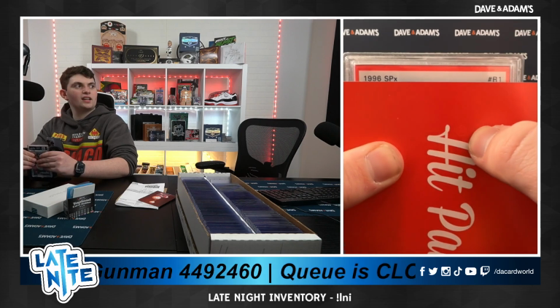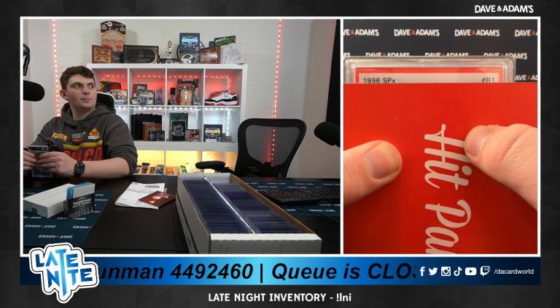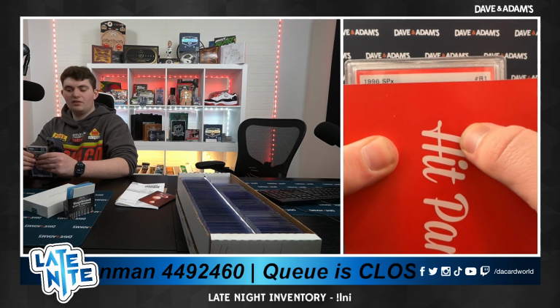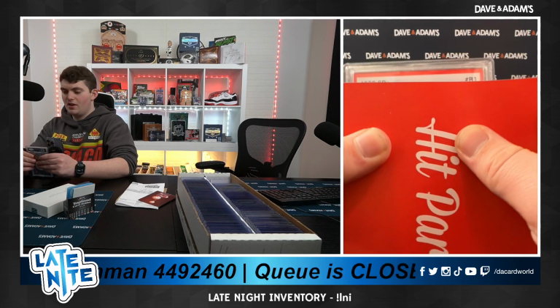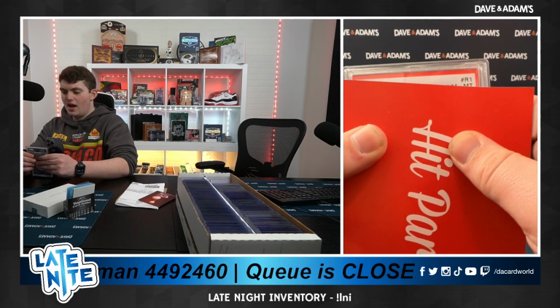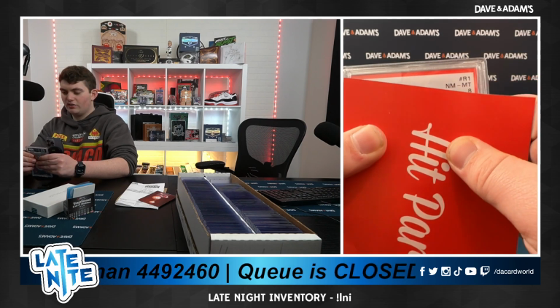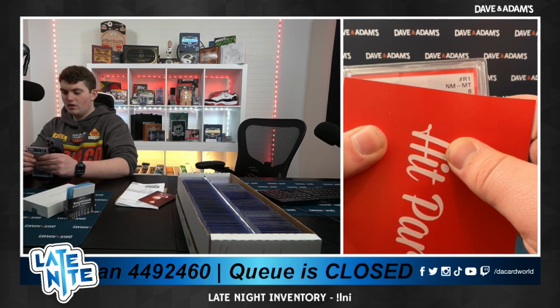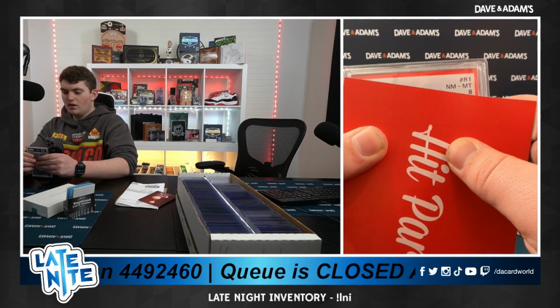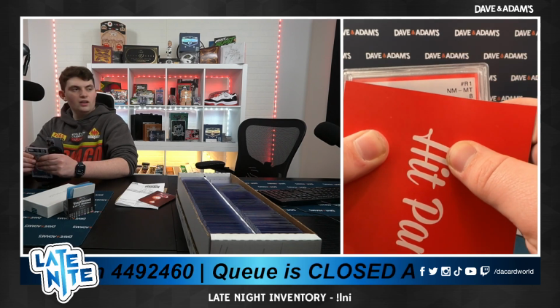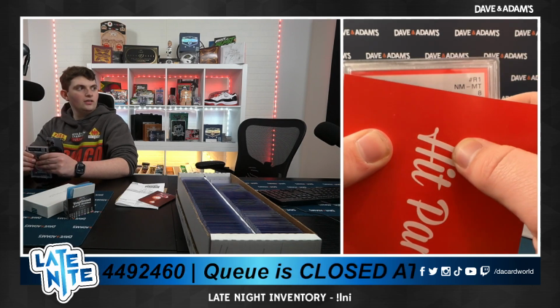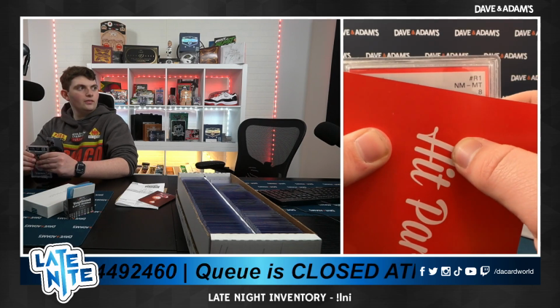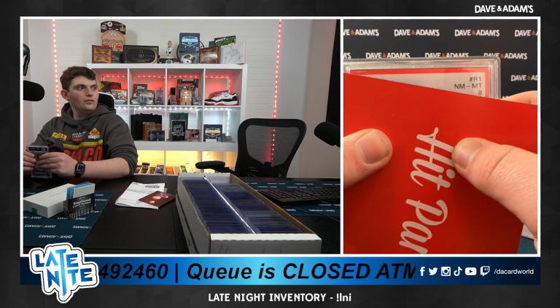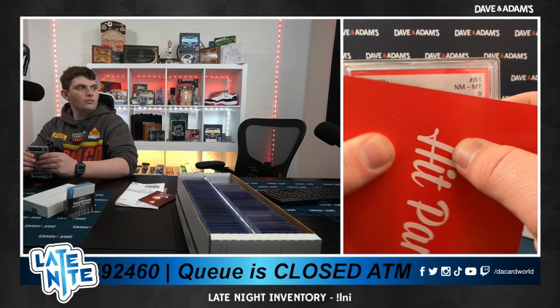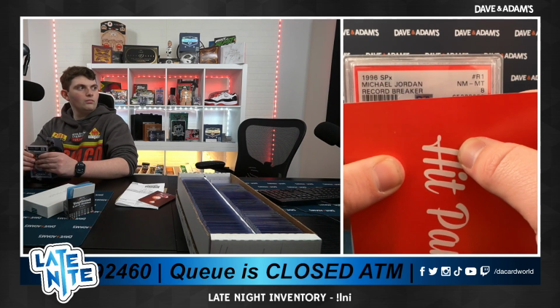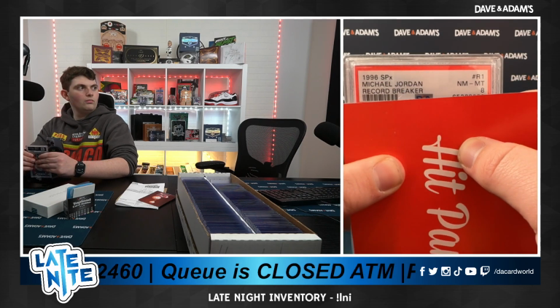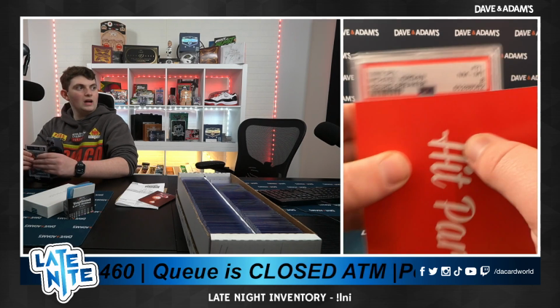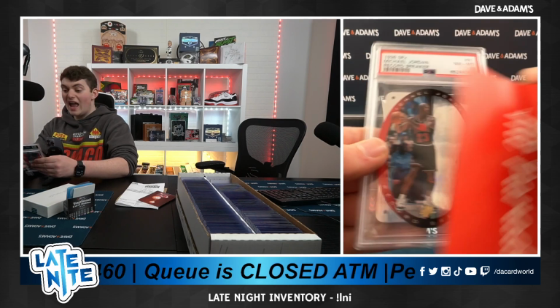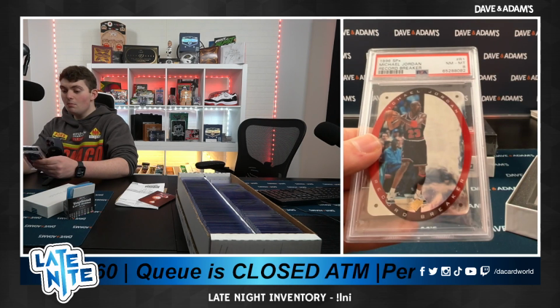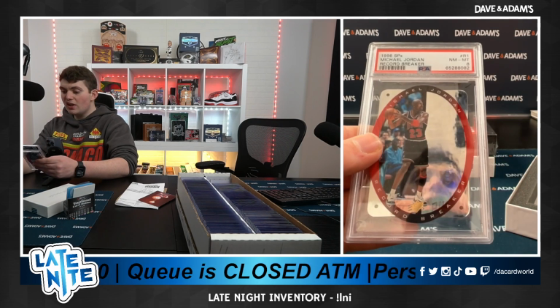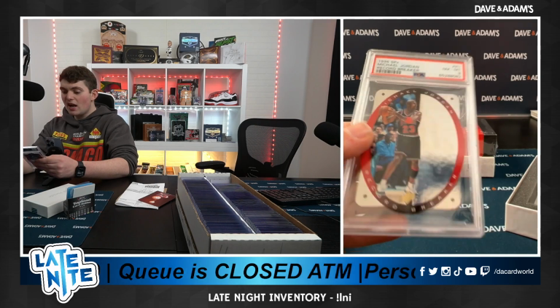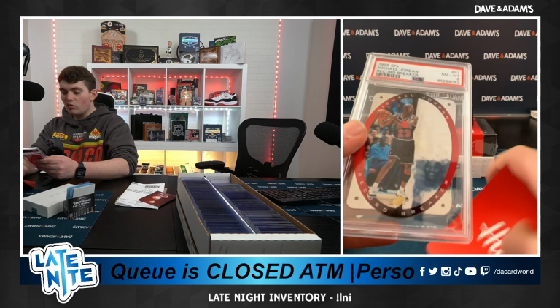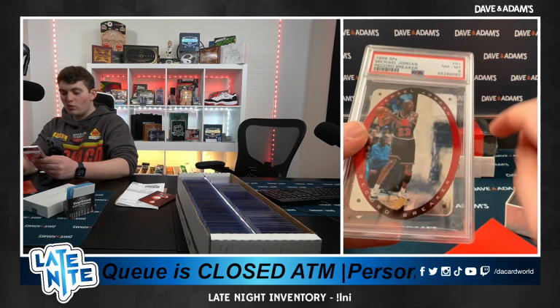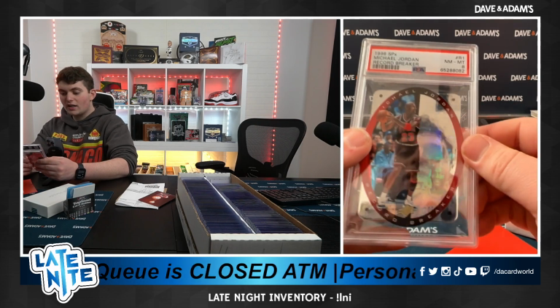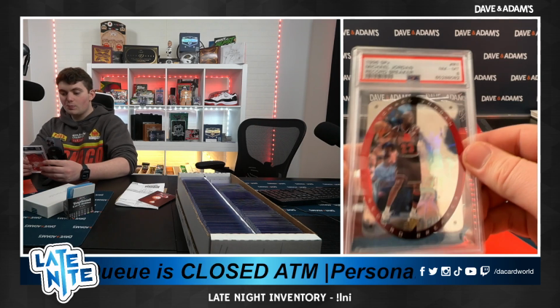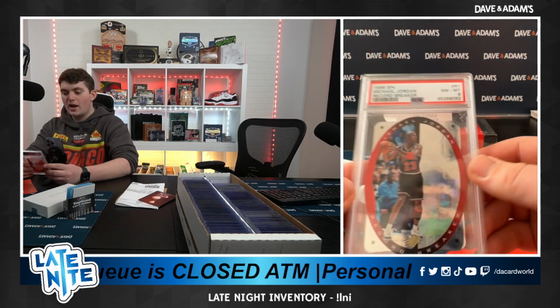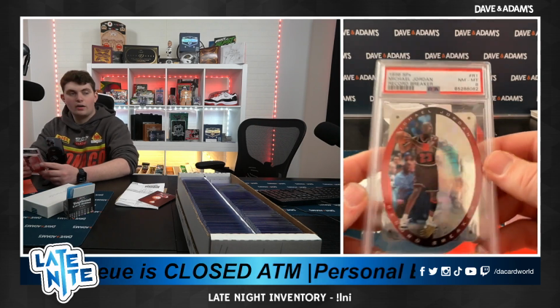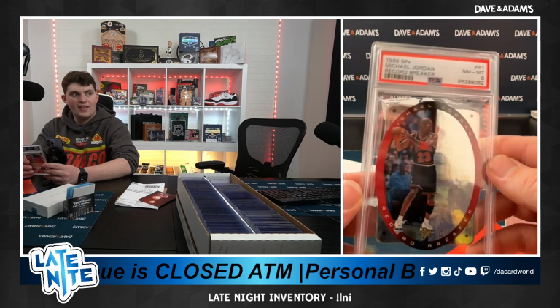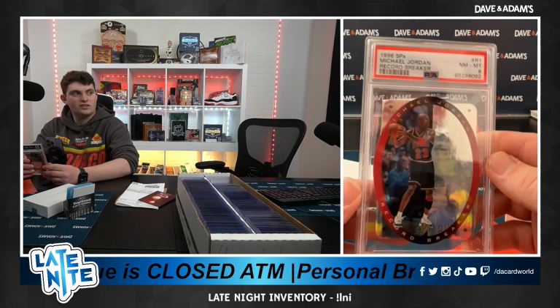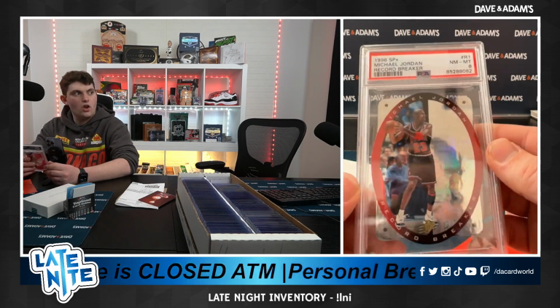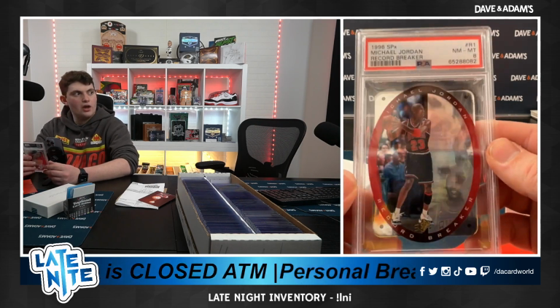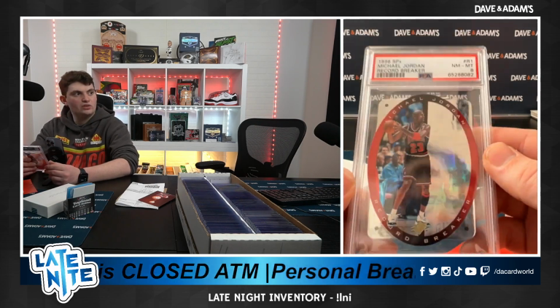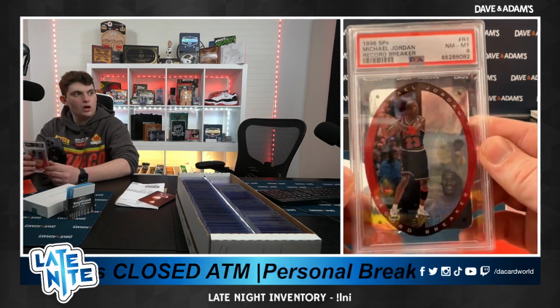96x SPX. MJ on the record breaker. That's a nice one.